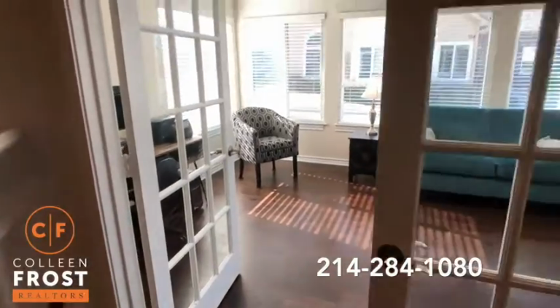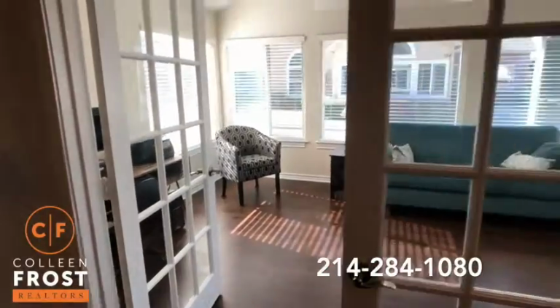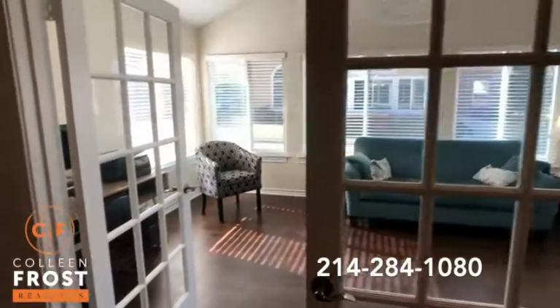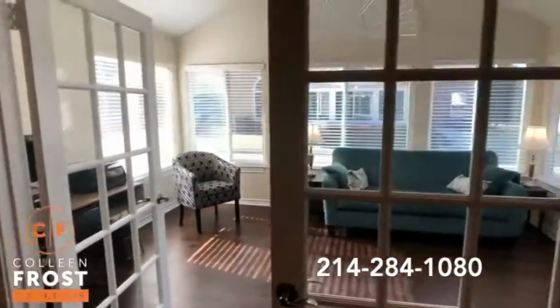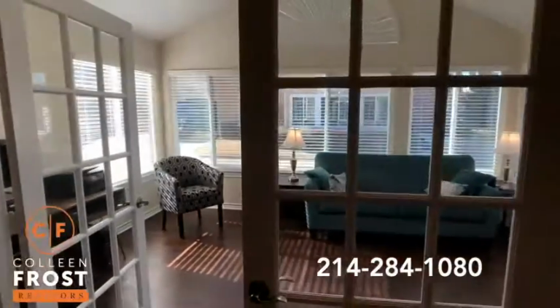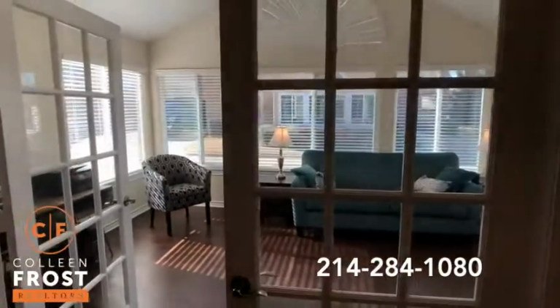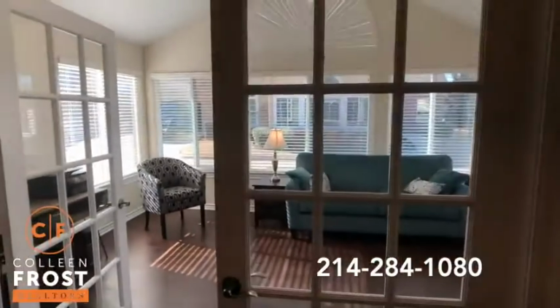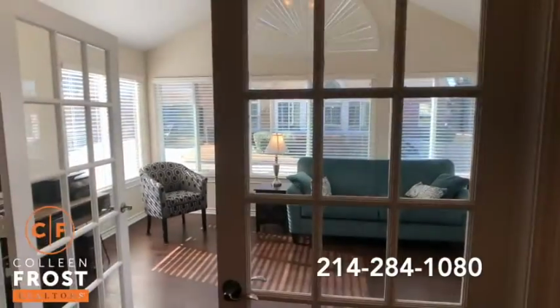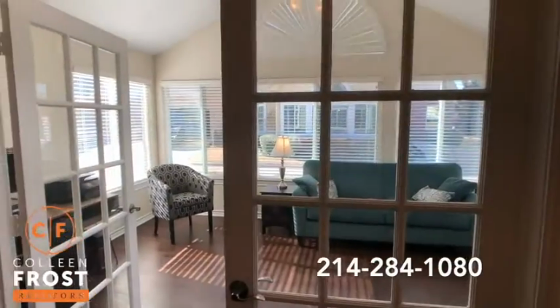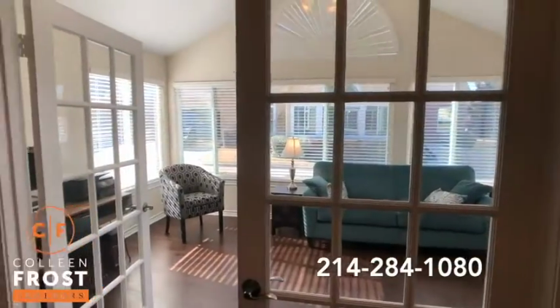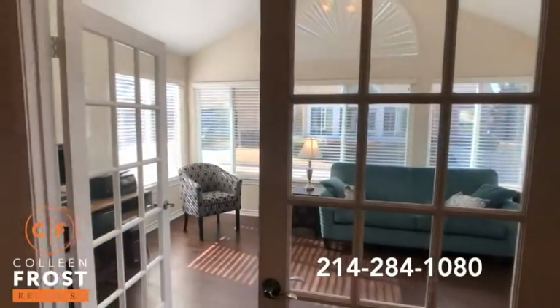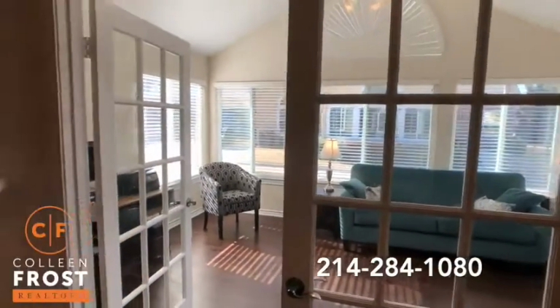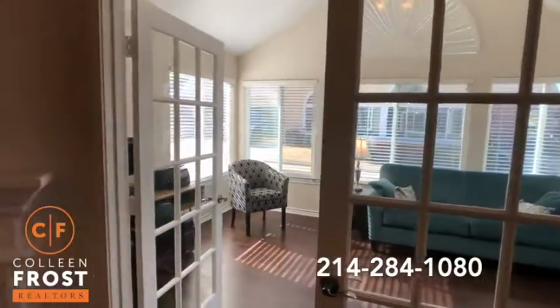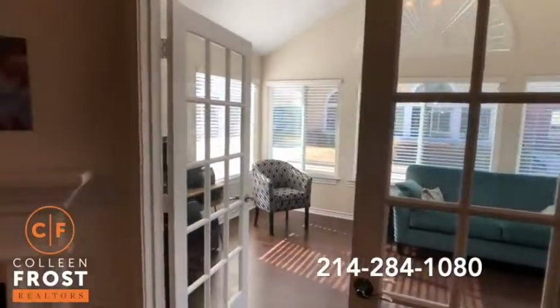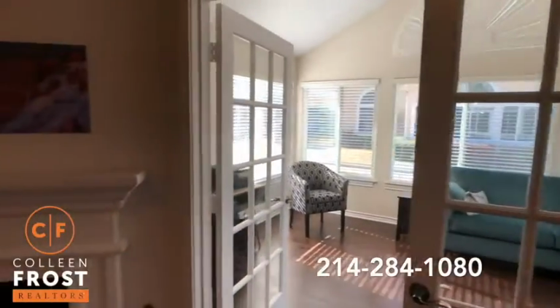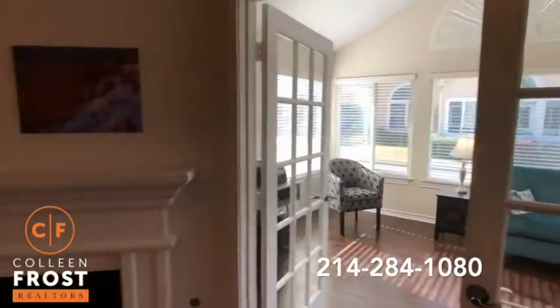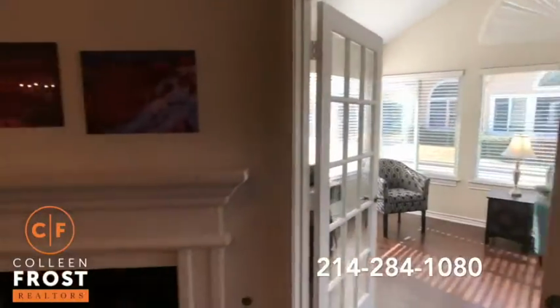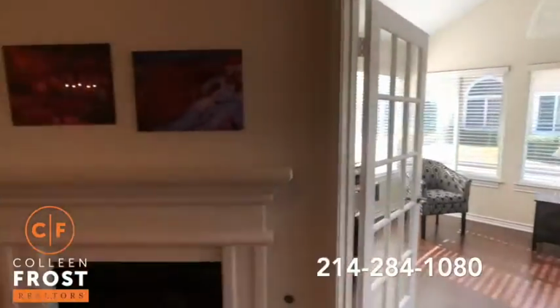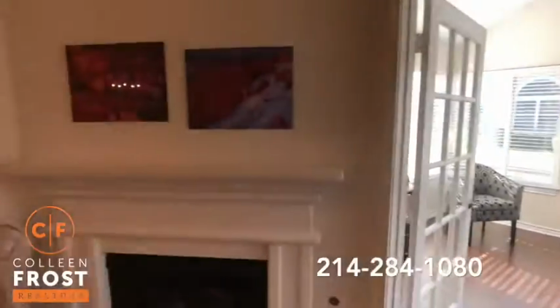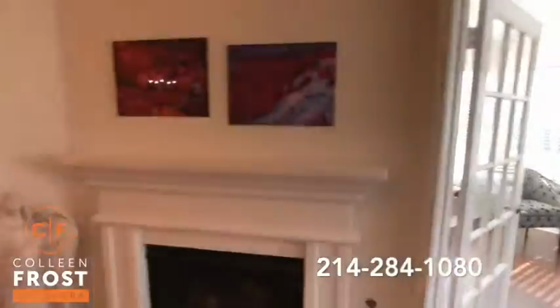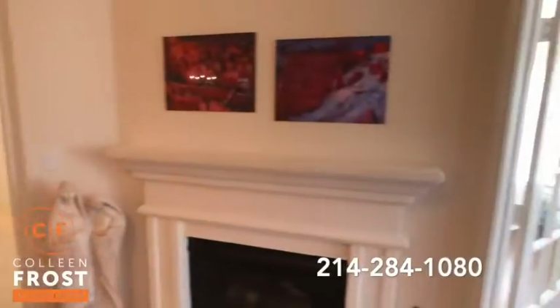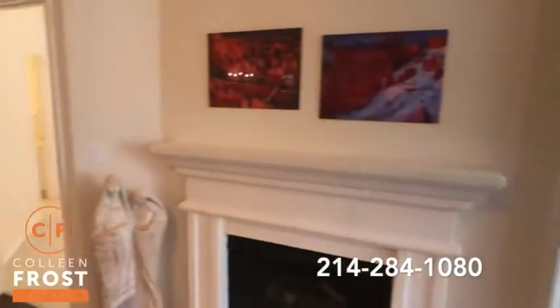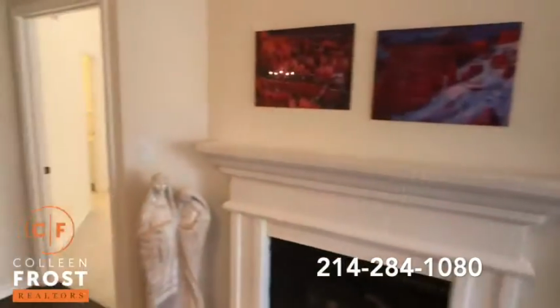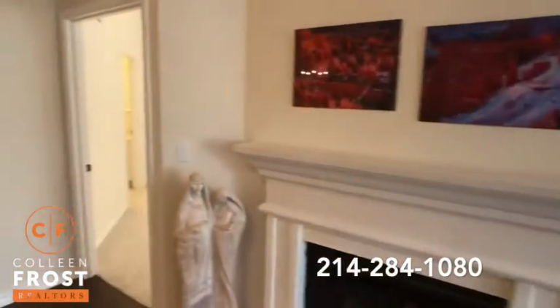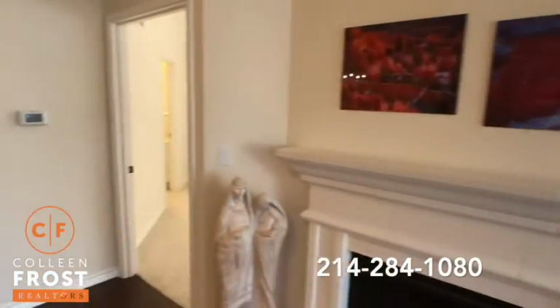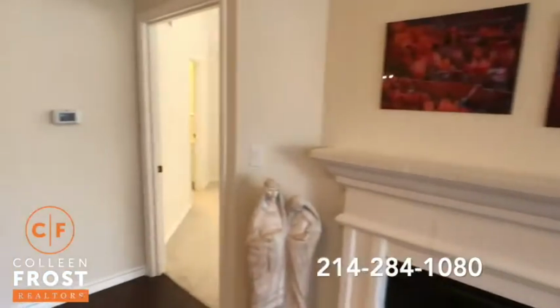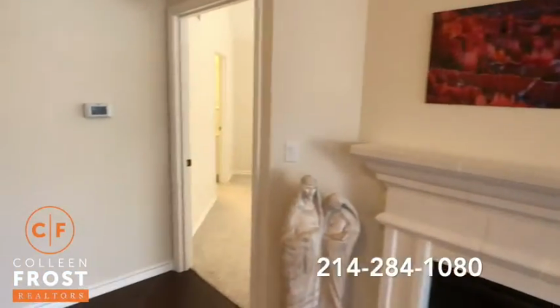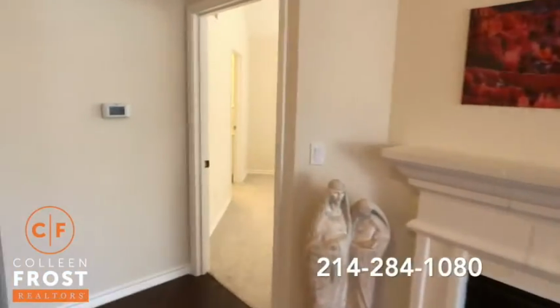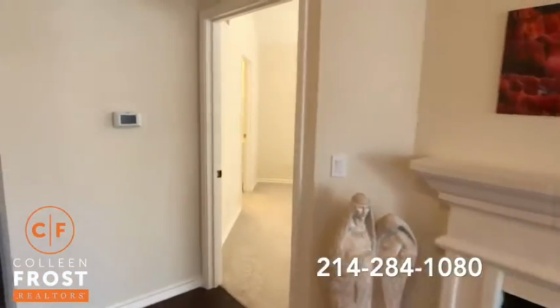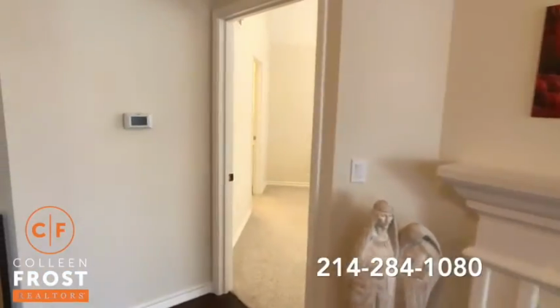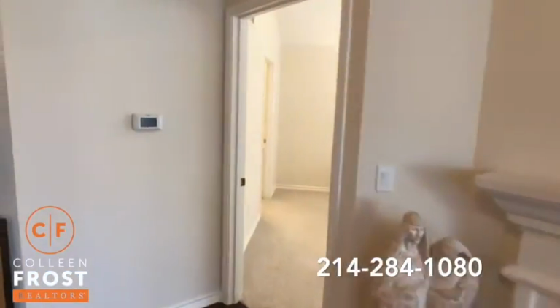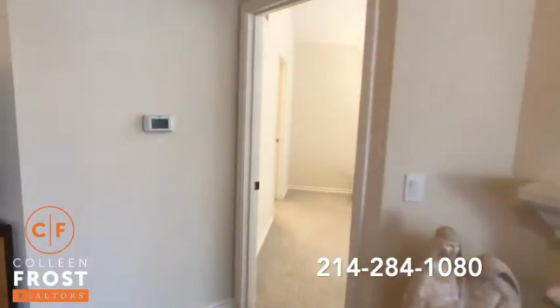French doors — it's just a great living room. The sunroom, if you wanted to convert it into an additional bedroom, you certainly could.